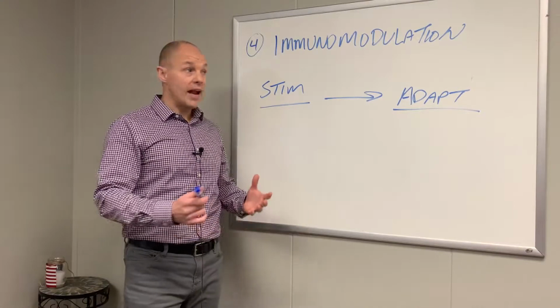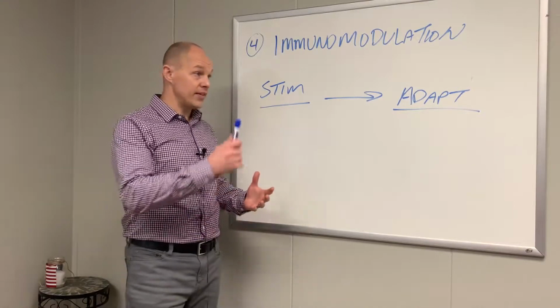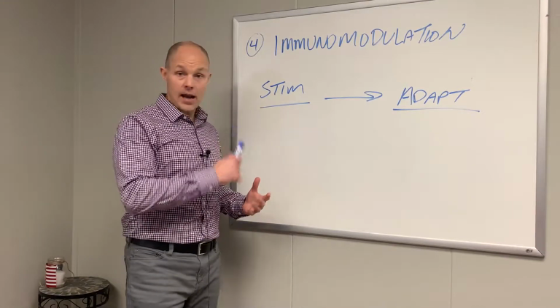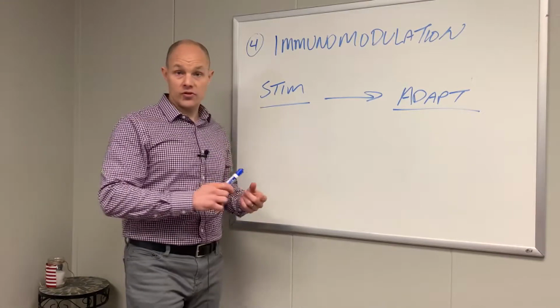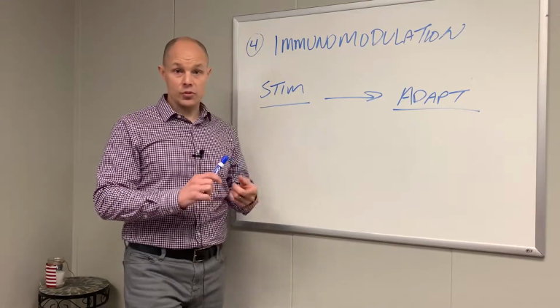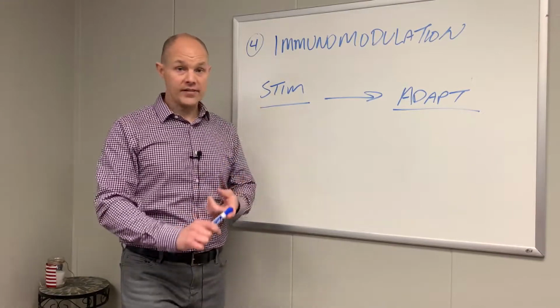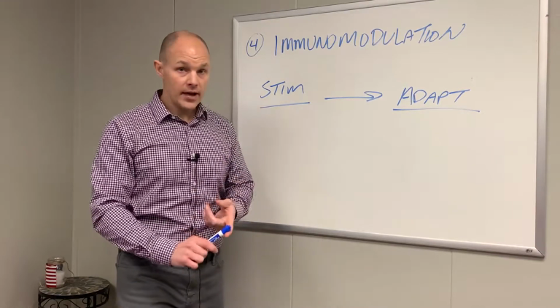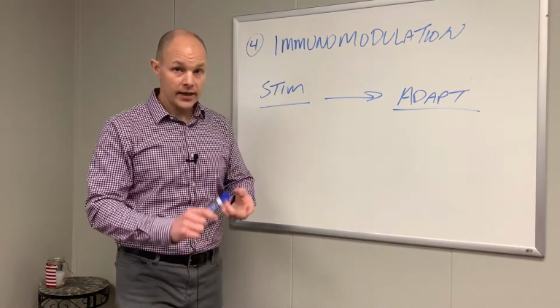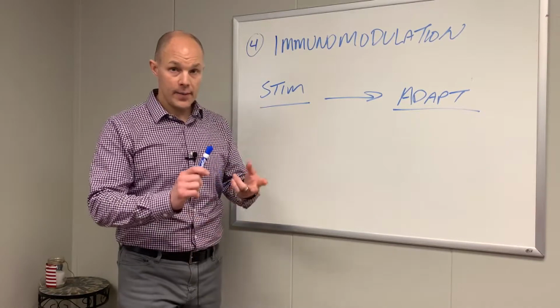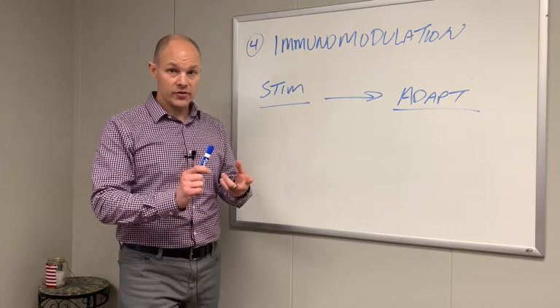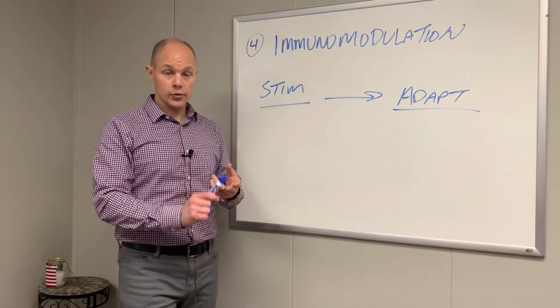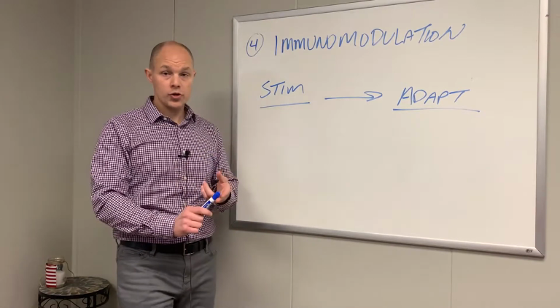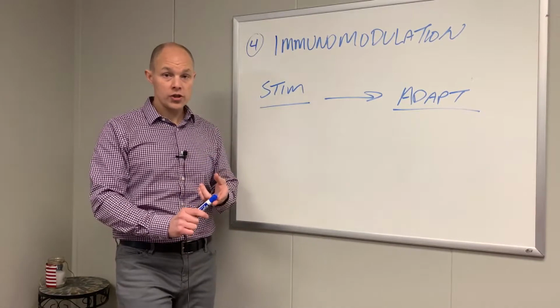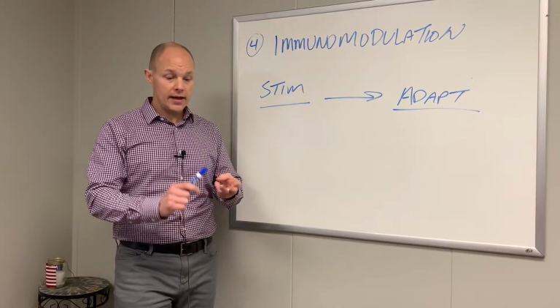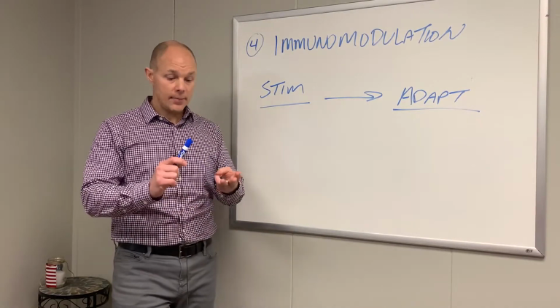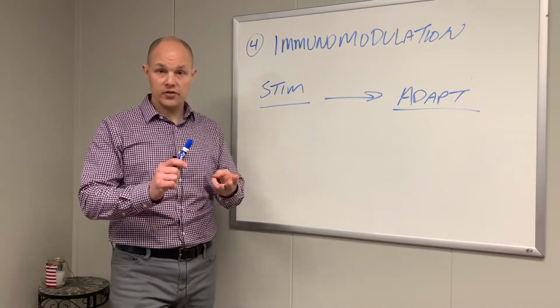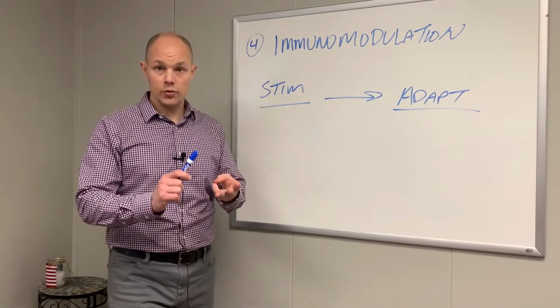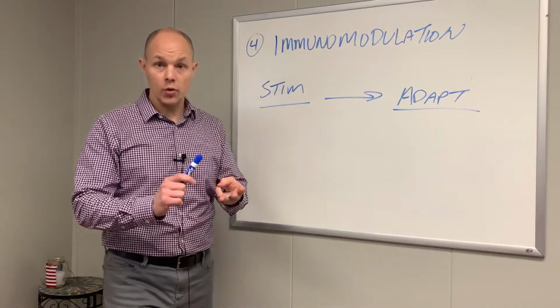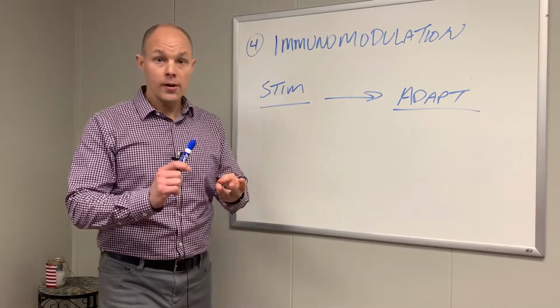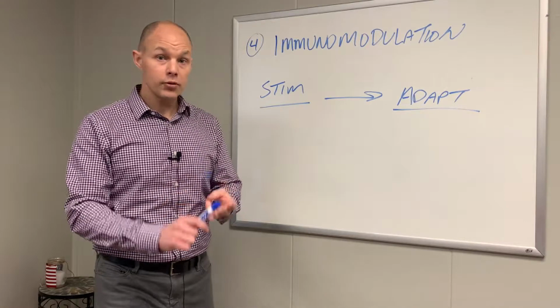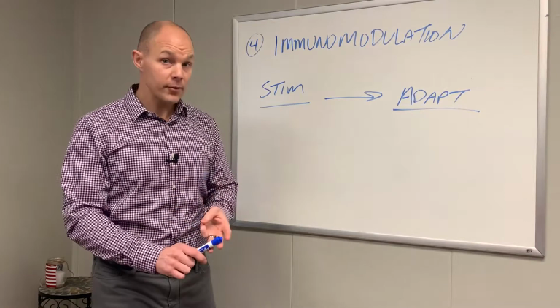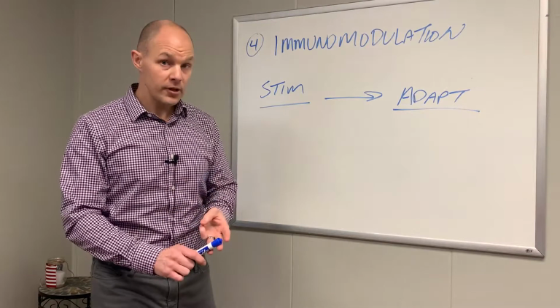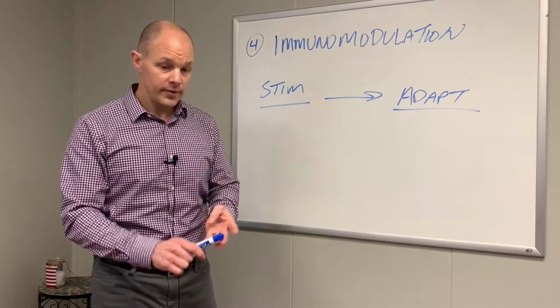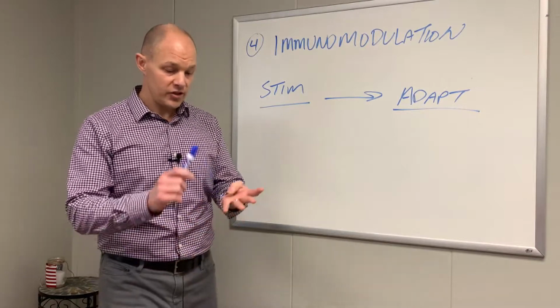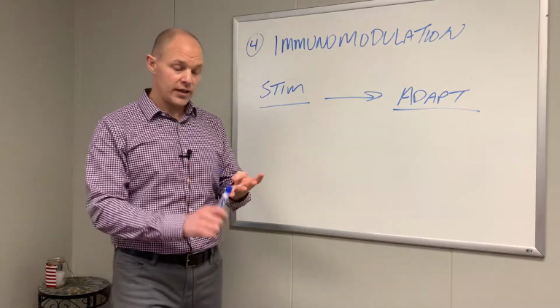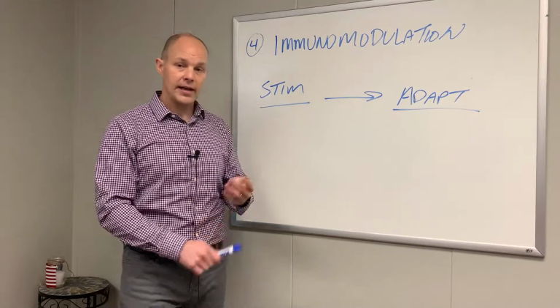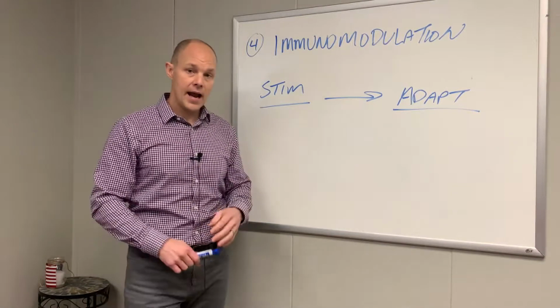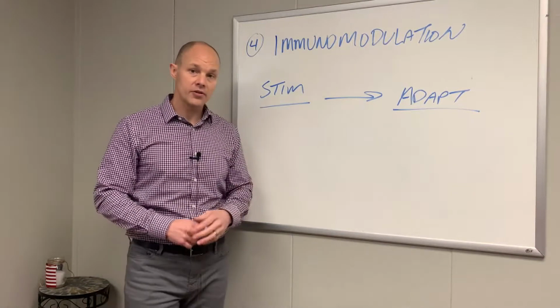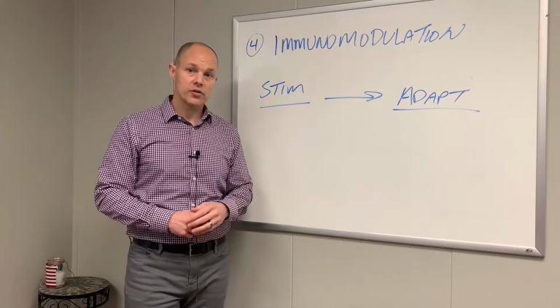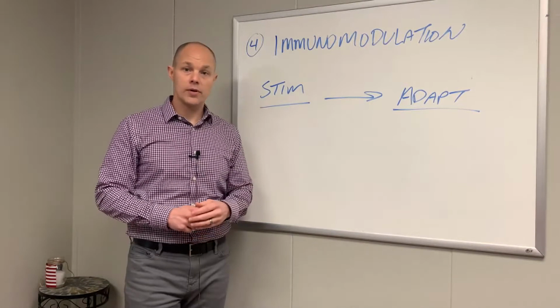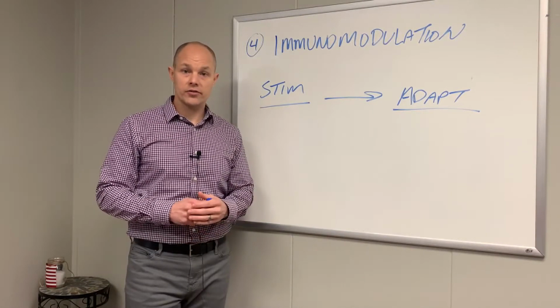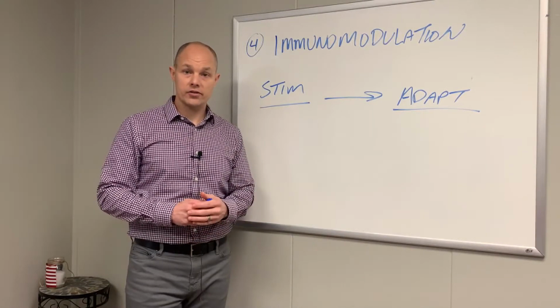This happens through lifestyle, it happens through nutrition, it happens through proper supplementation, and it happens through exercise.